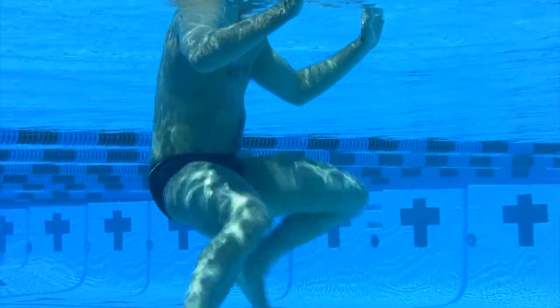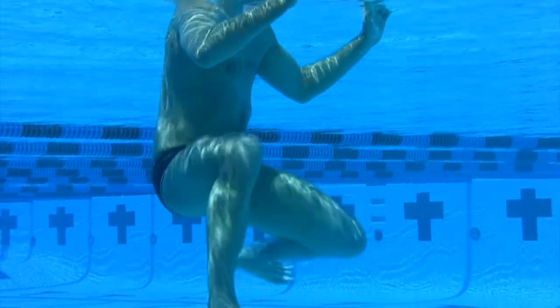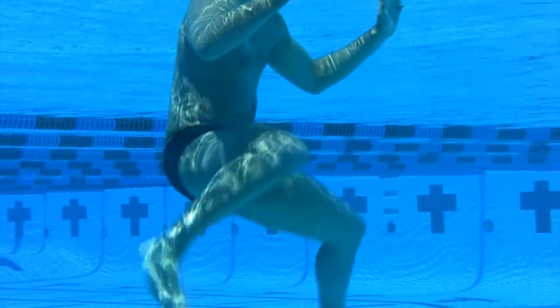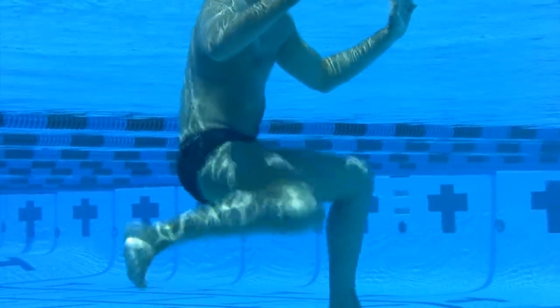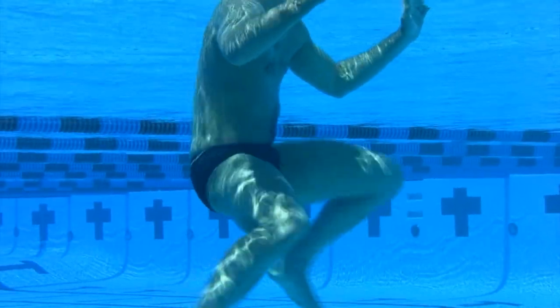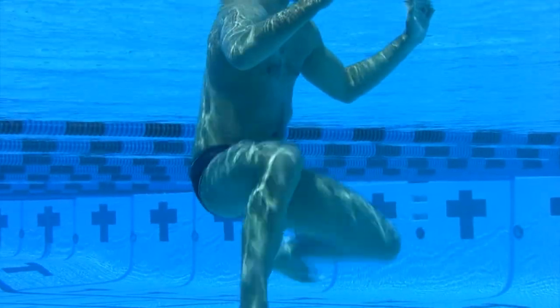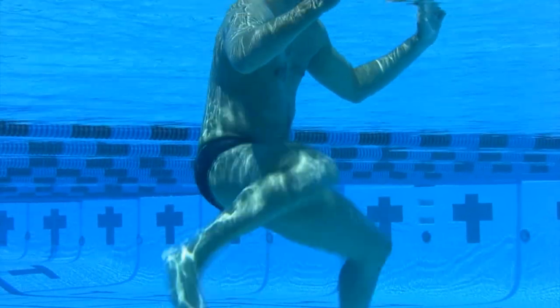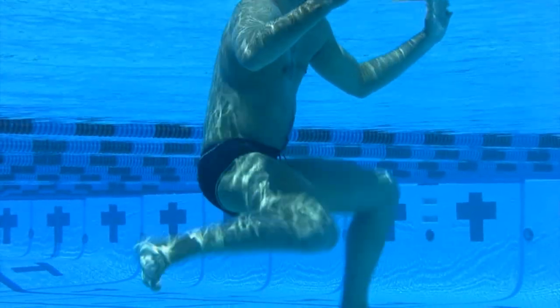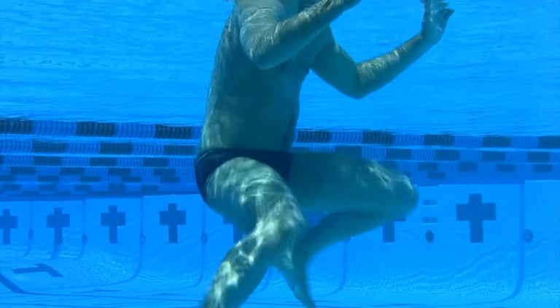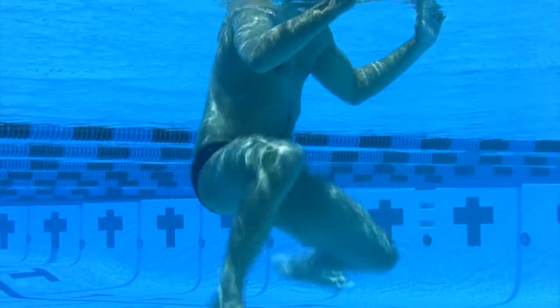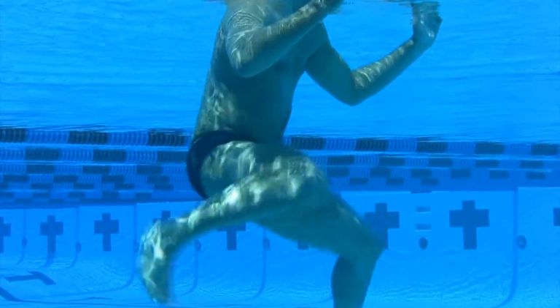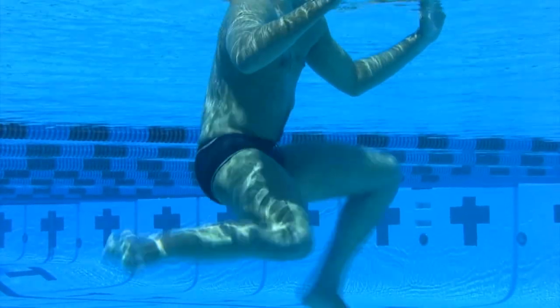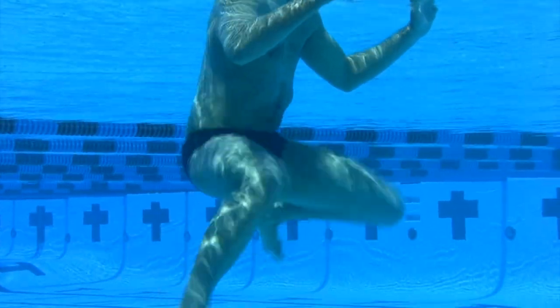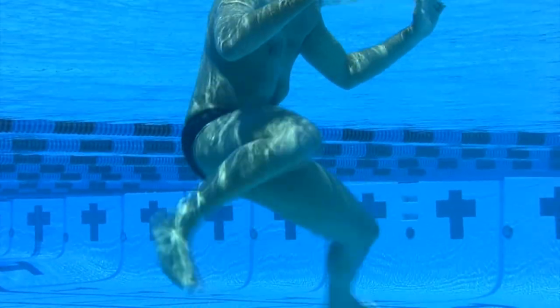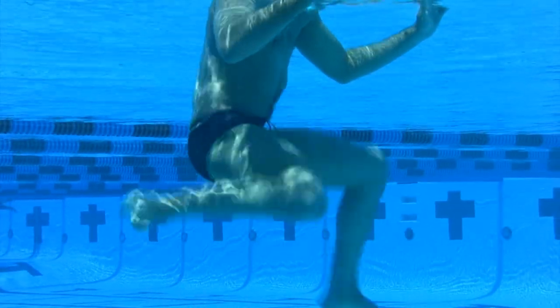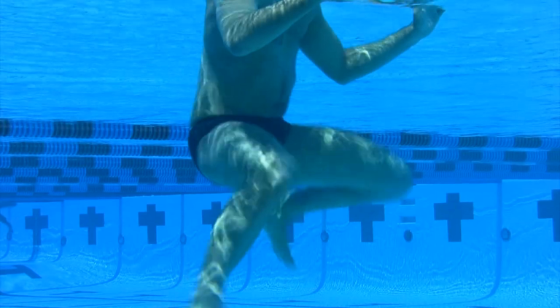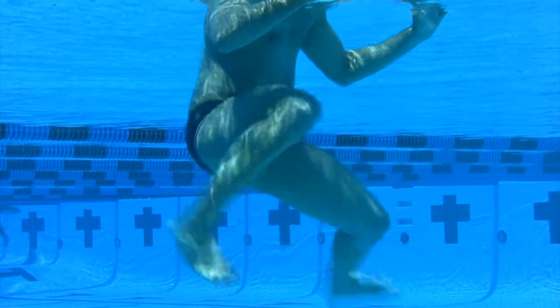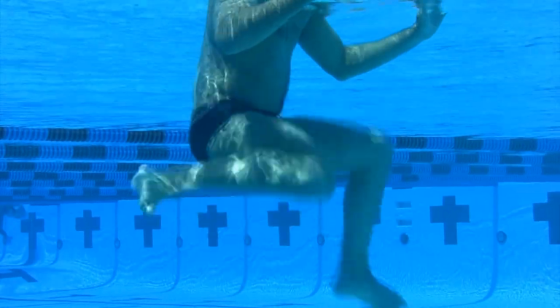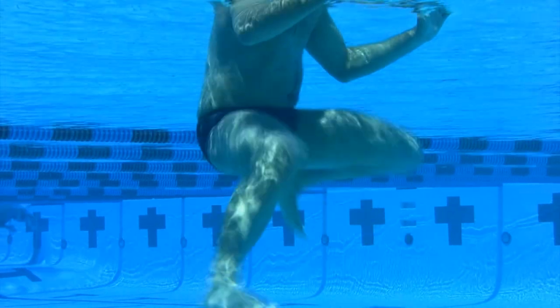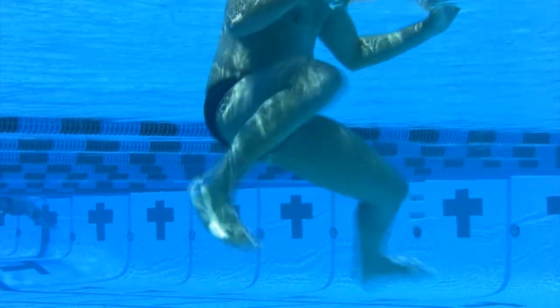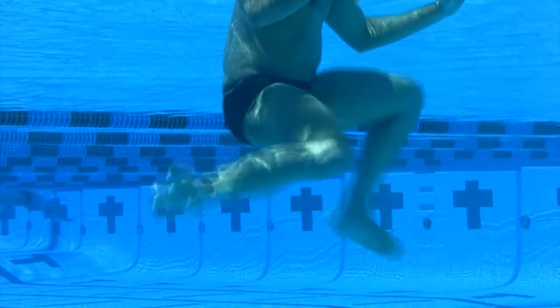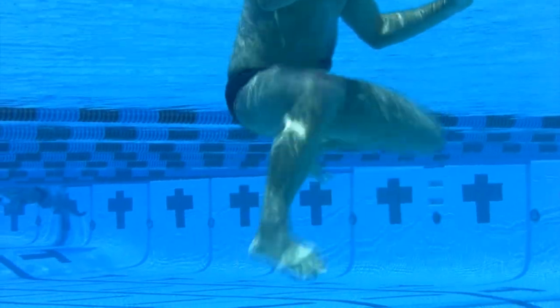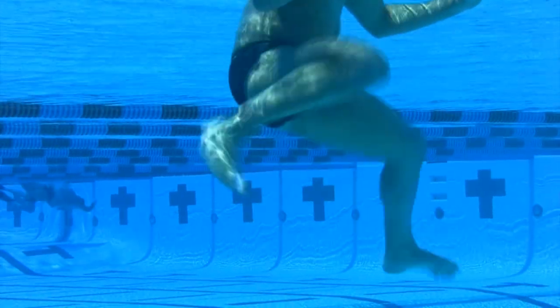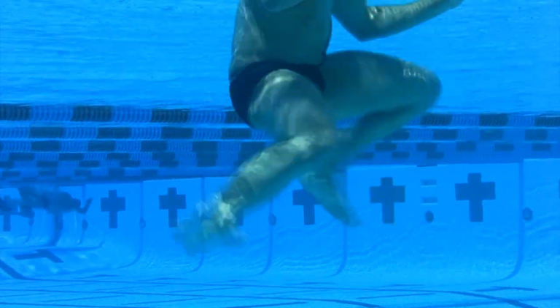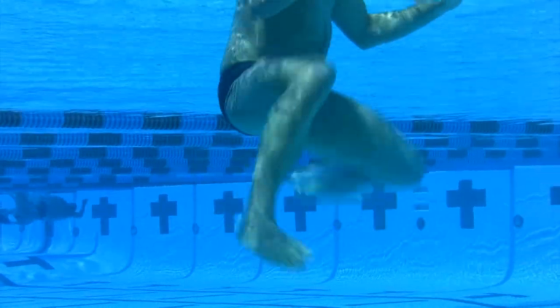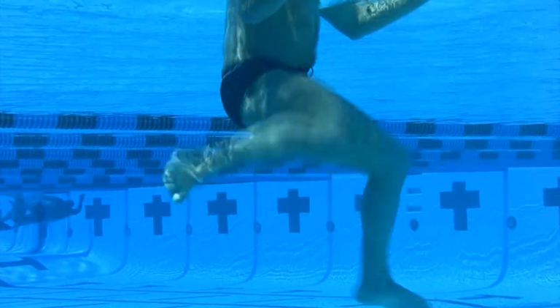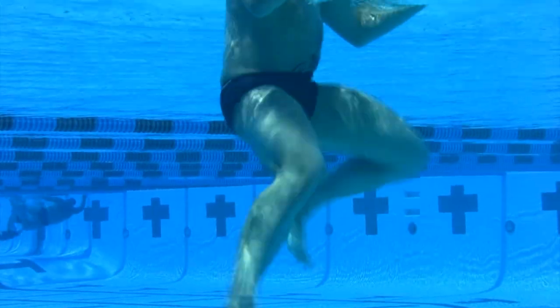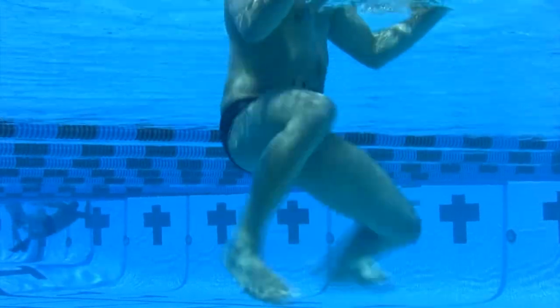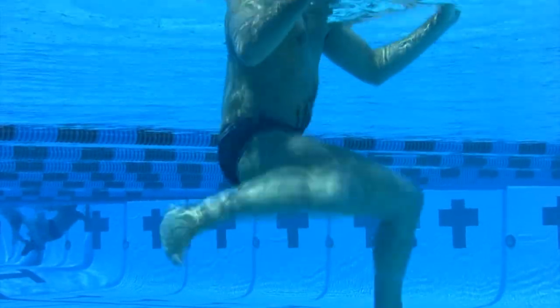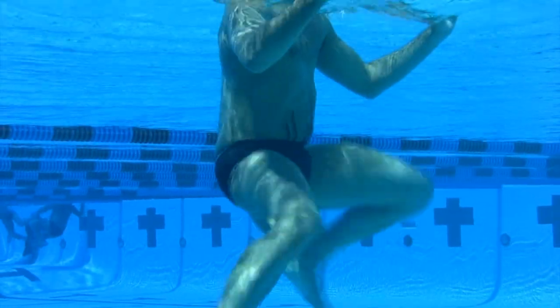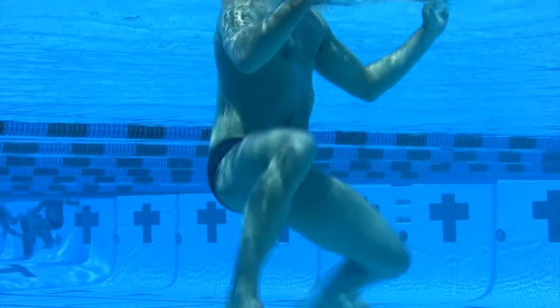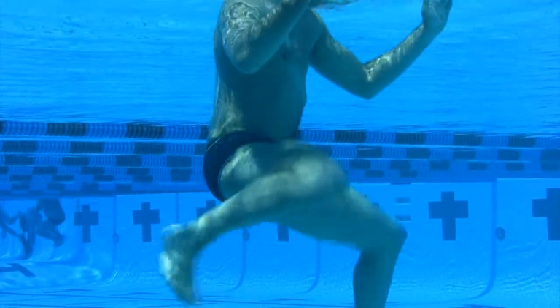Notice the feet going in a circular pattern. Really try to focus on snapping your feet as you come through on that motion.